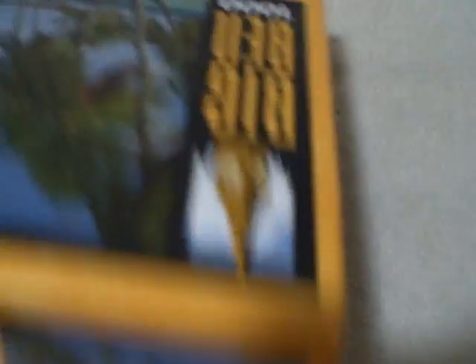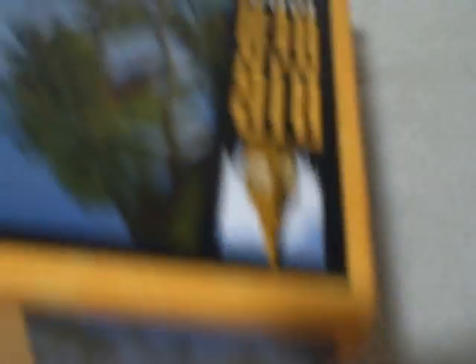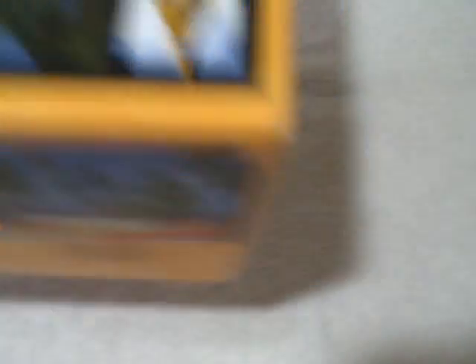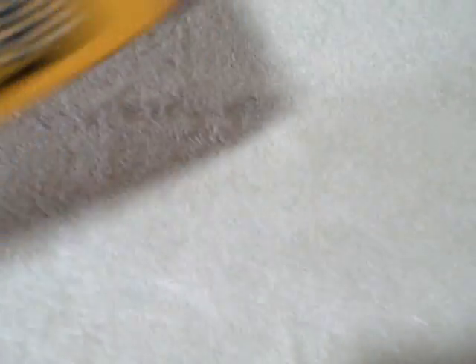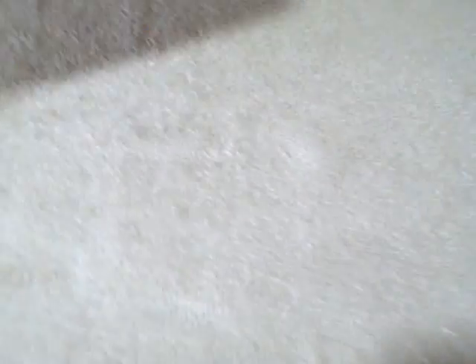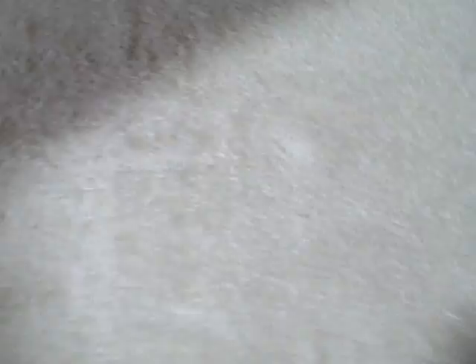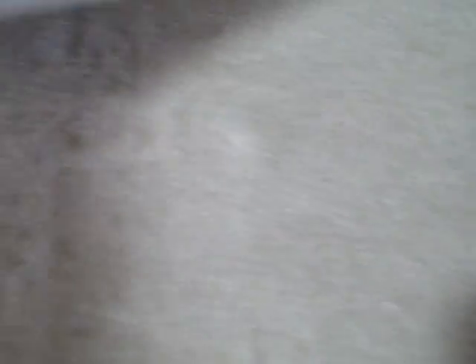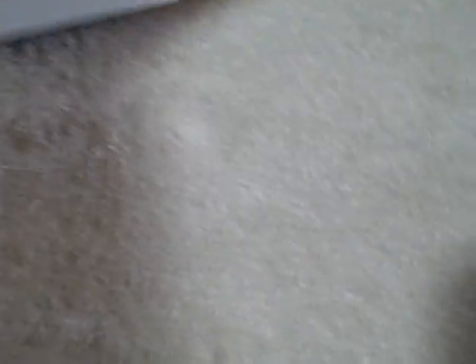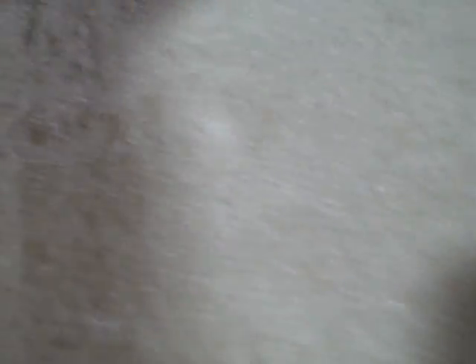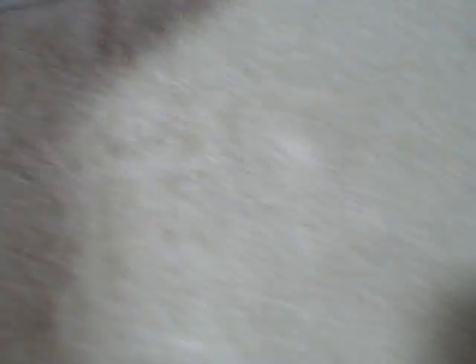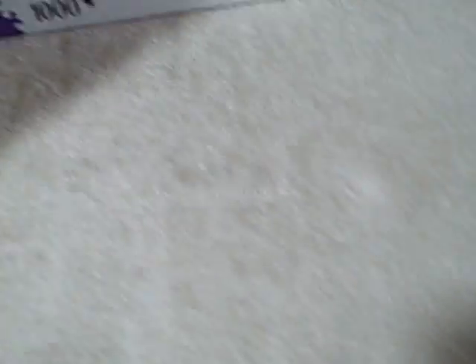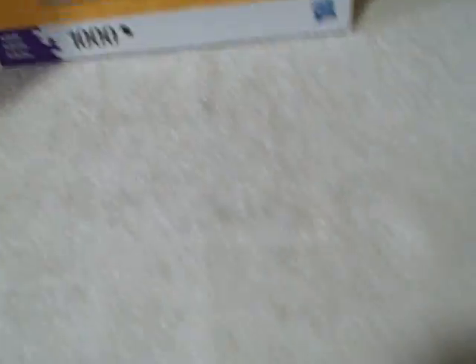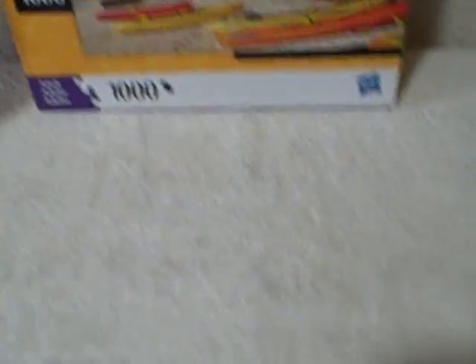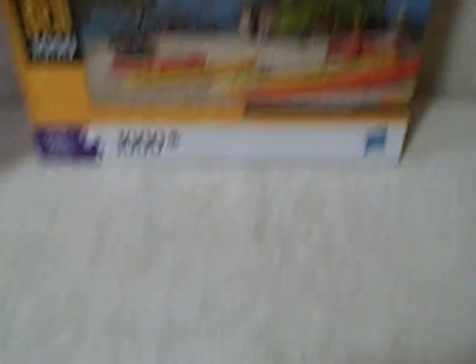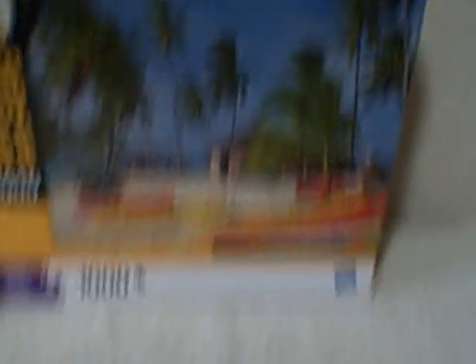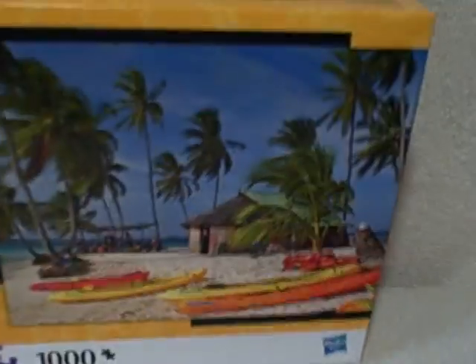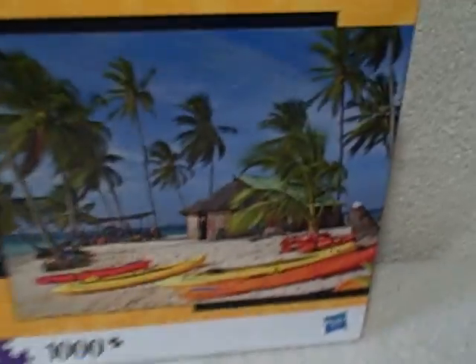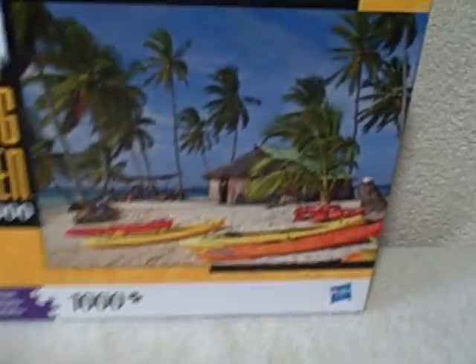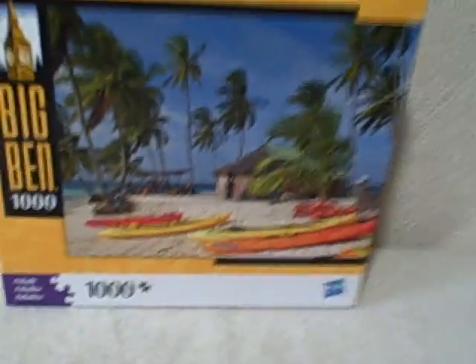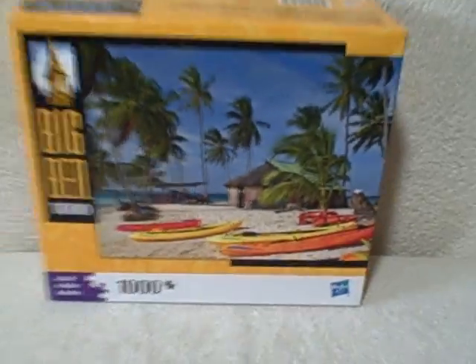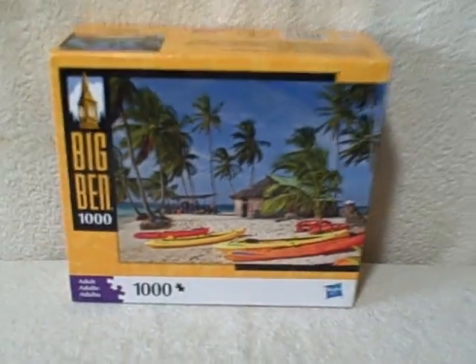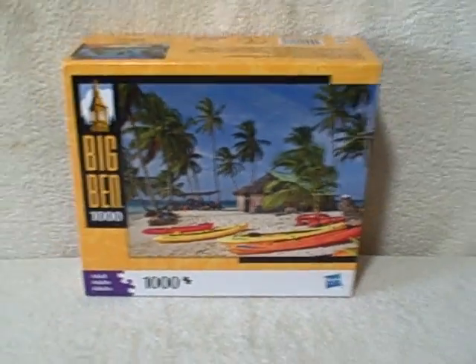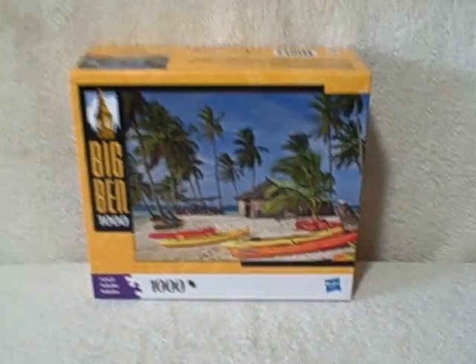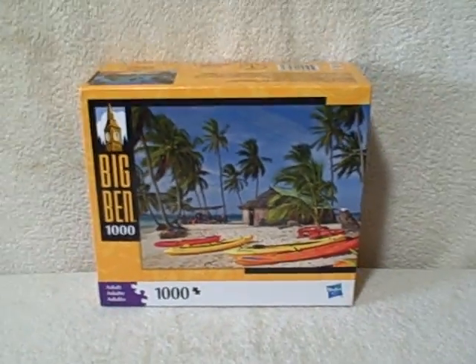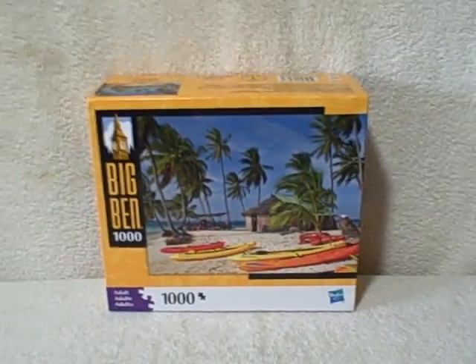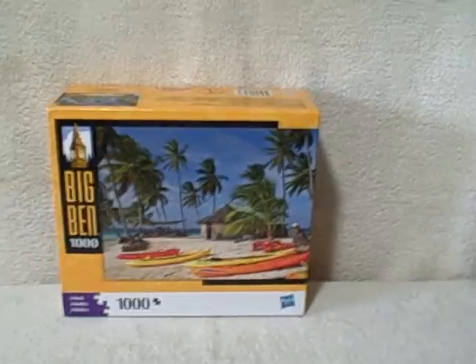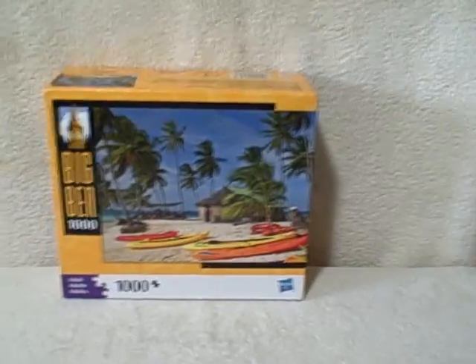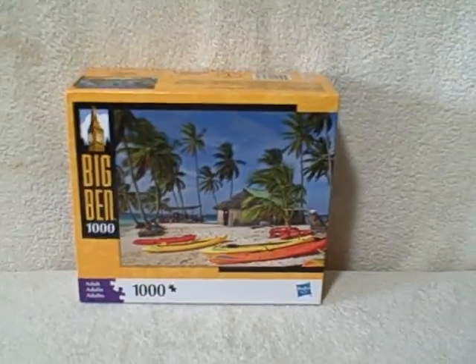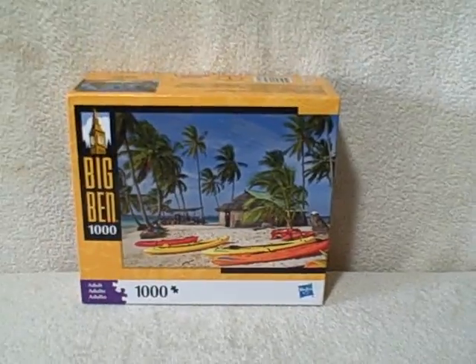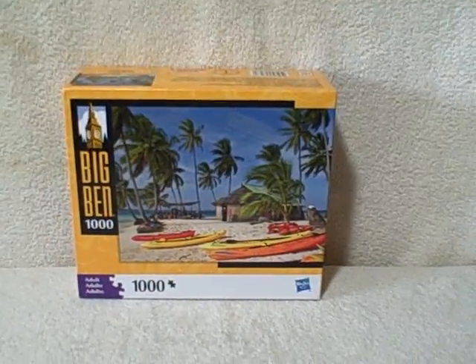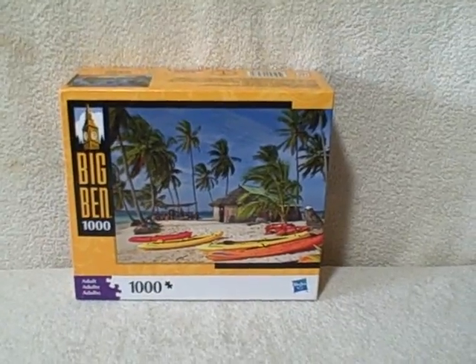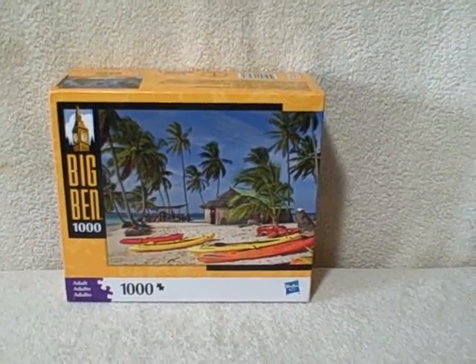It is new, unopened — Big Ben thousand piece jigsaw puzzle.